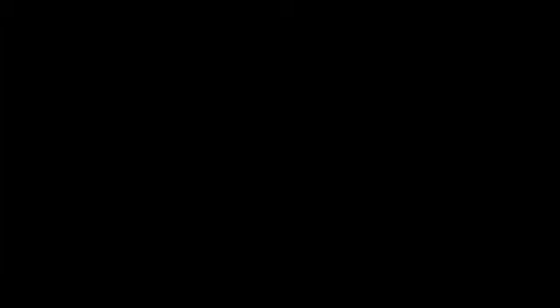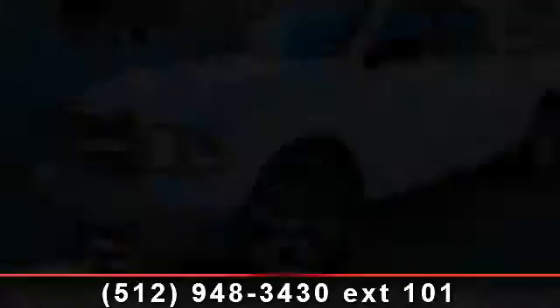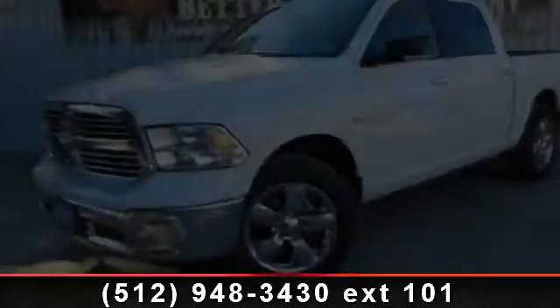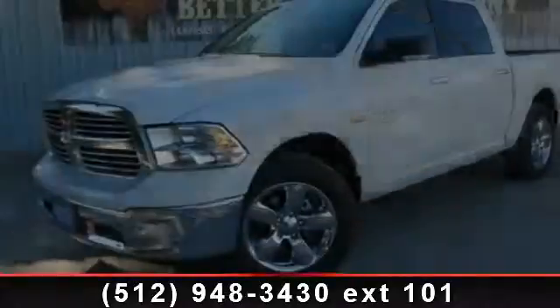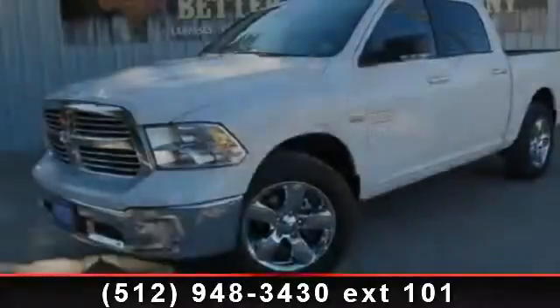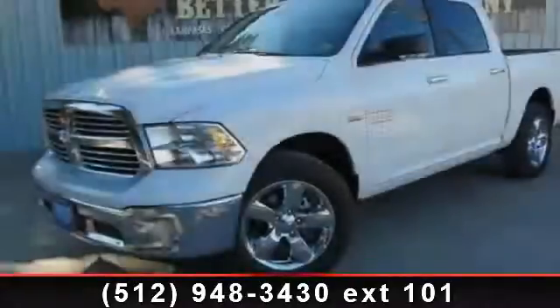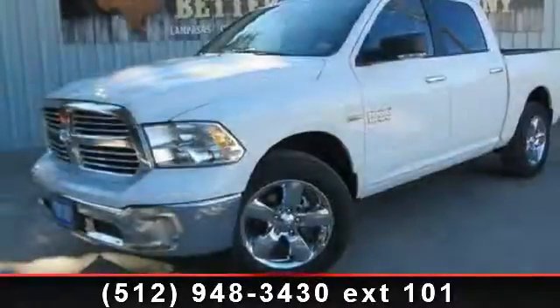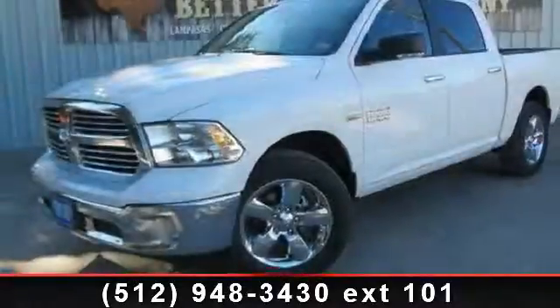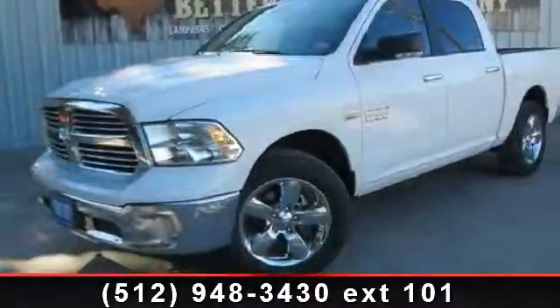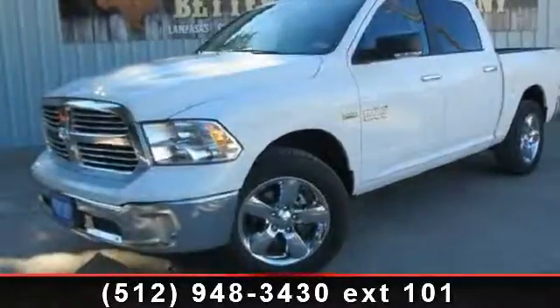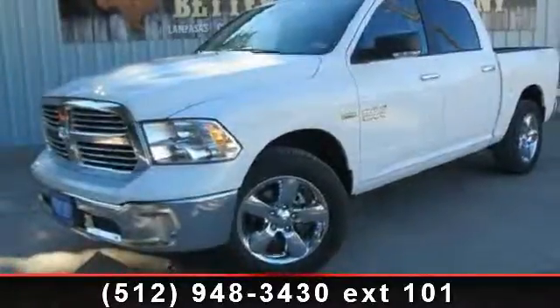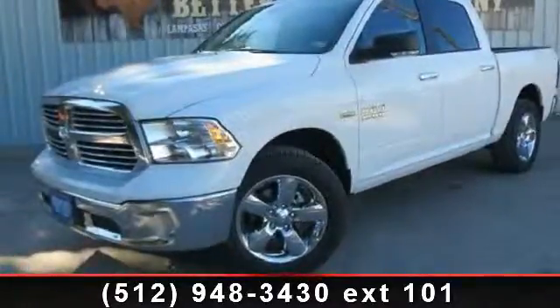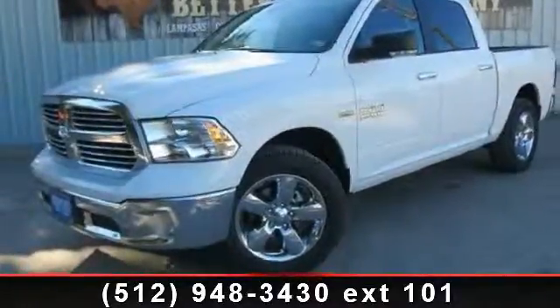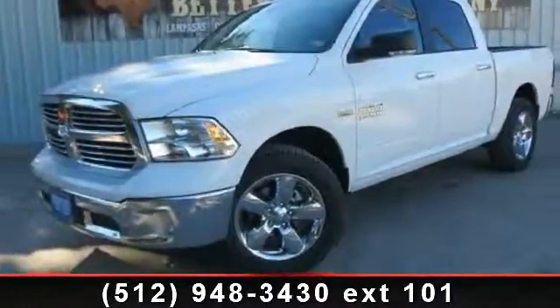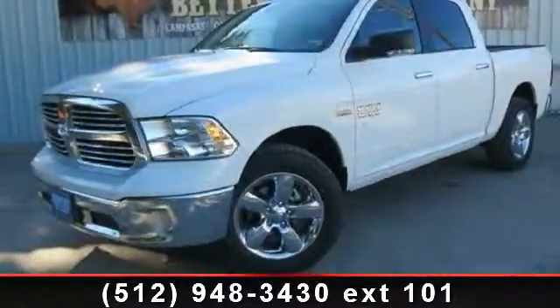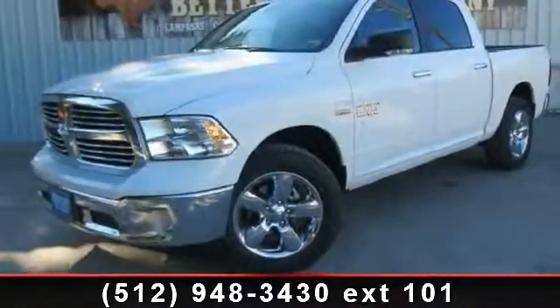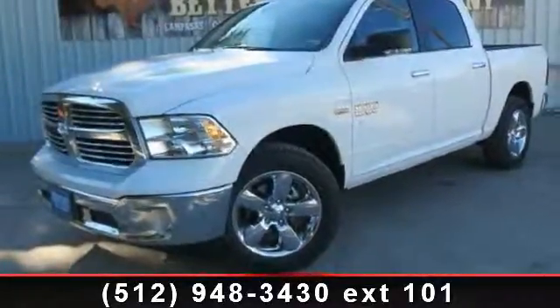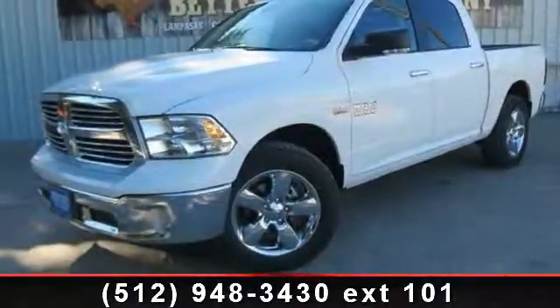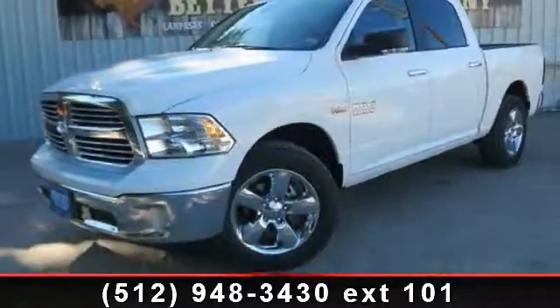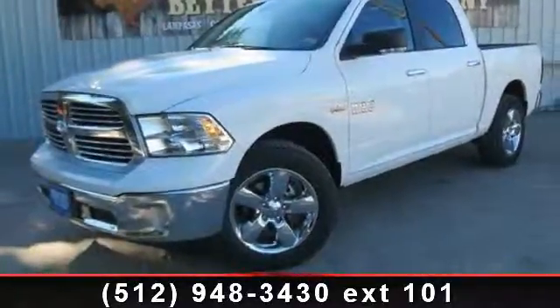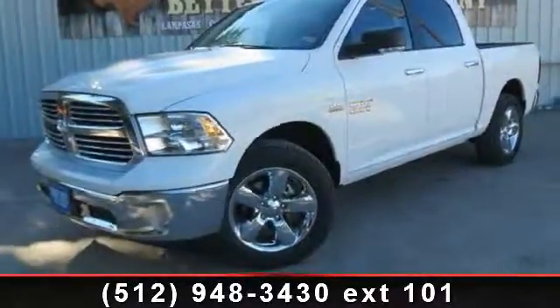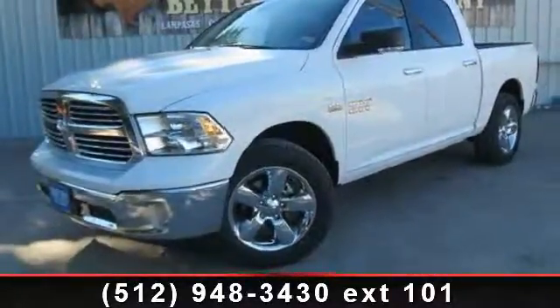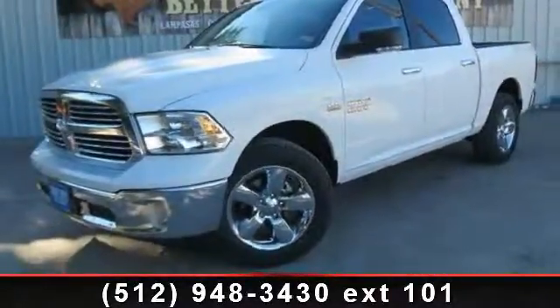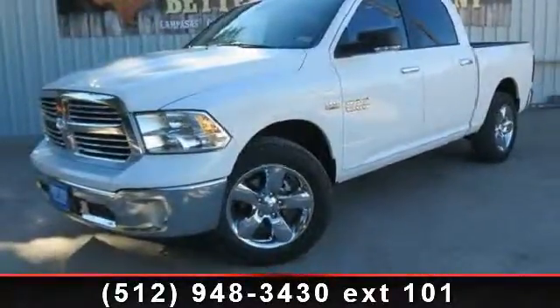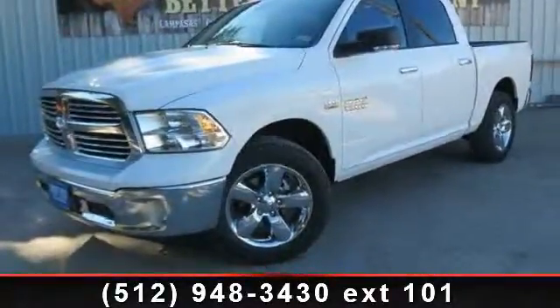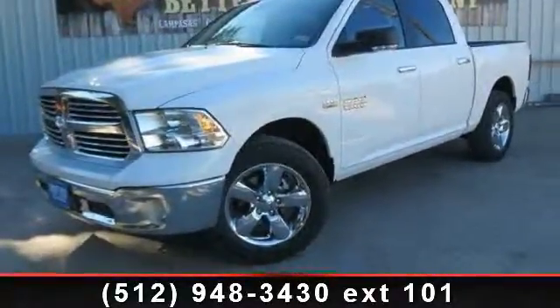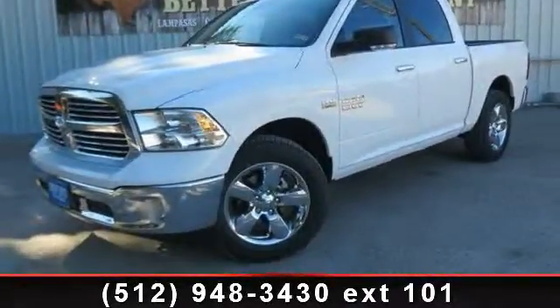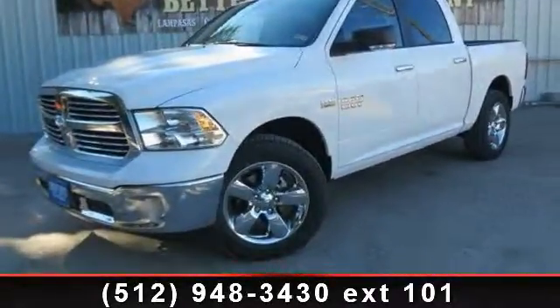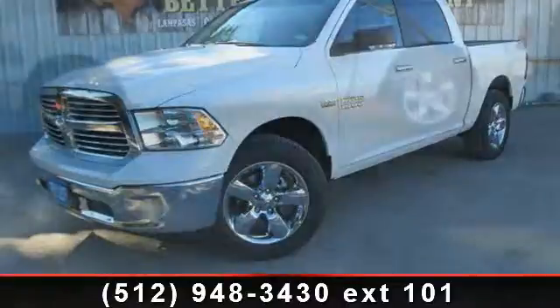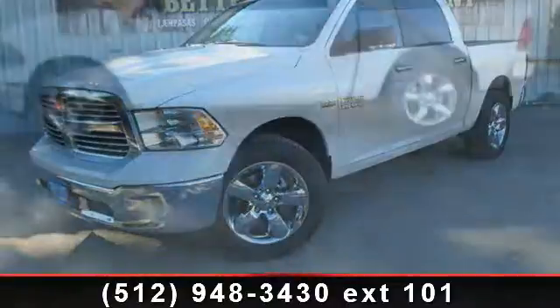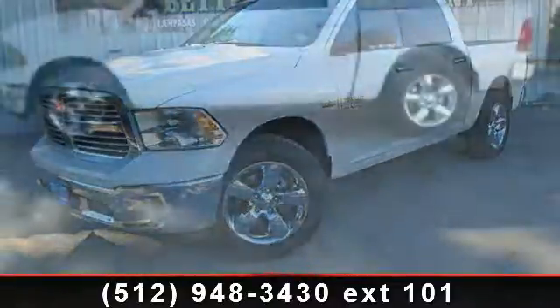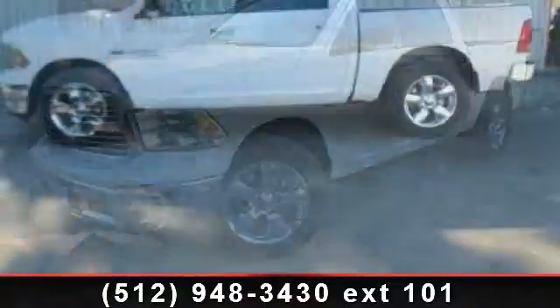Presenting the 2014 Ram 1500 — this may be the set of wheels you've been looking for.